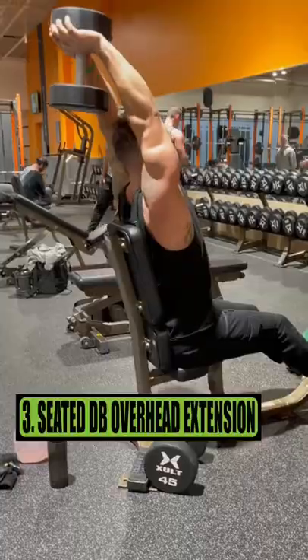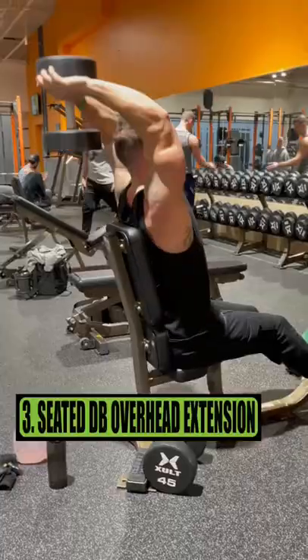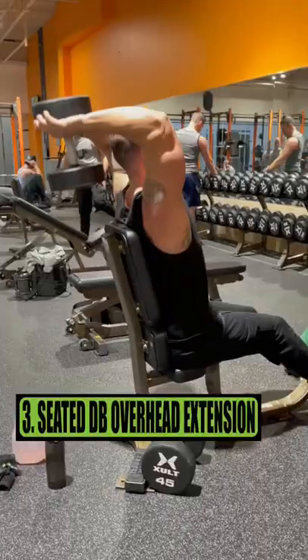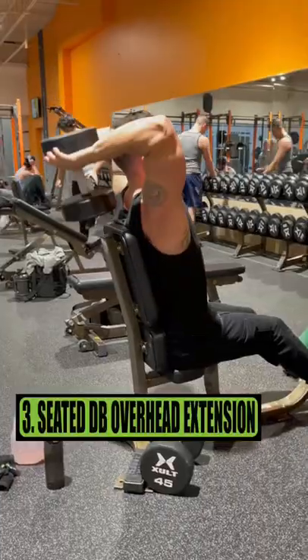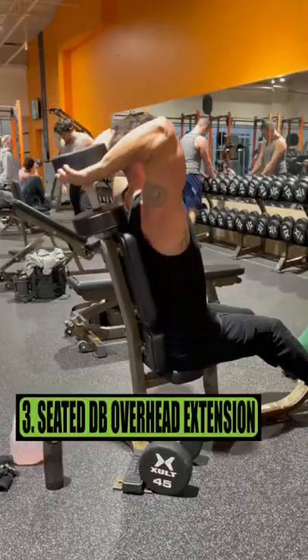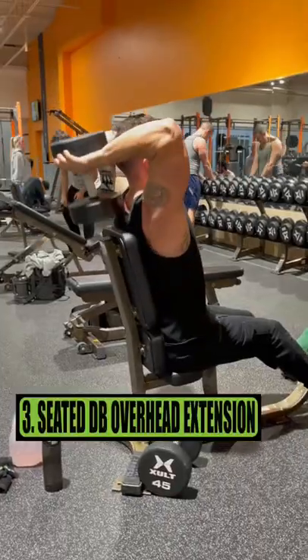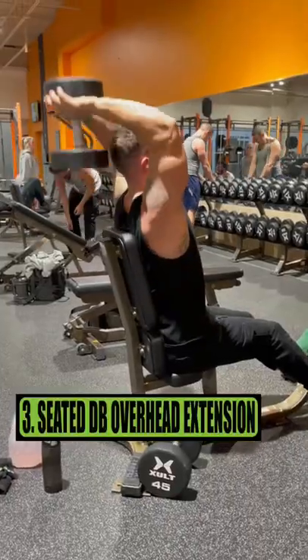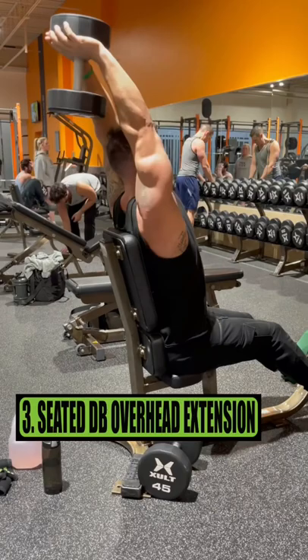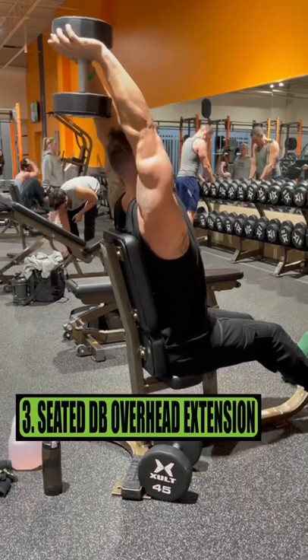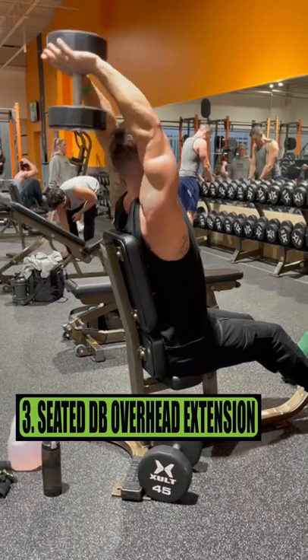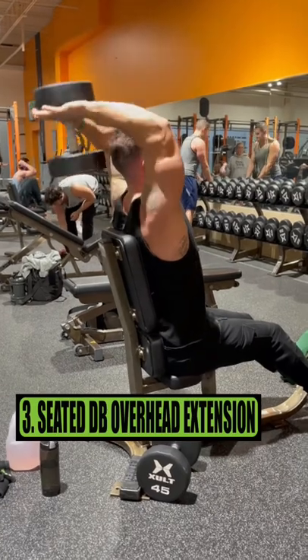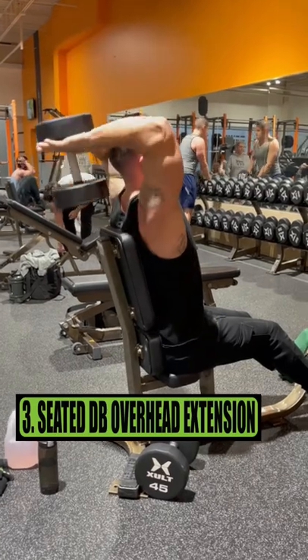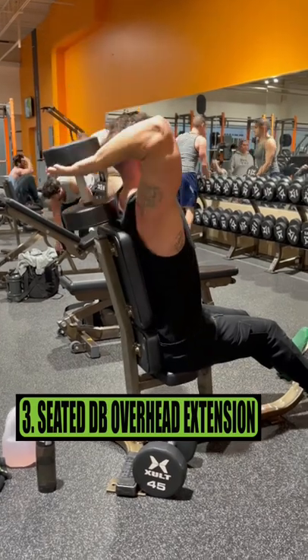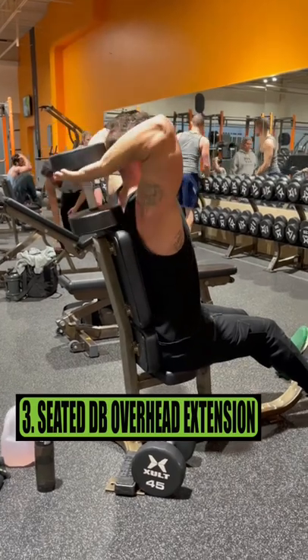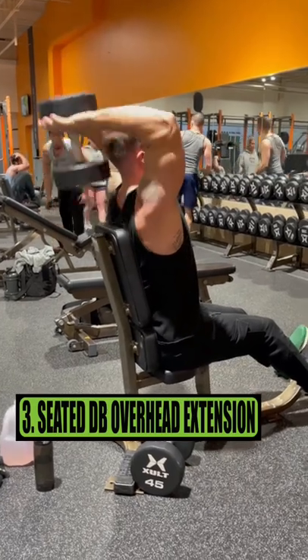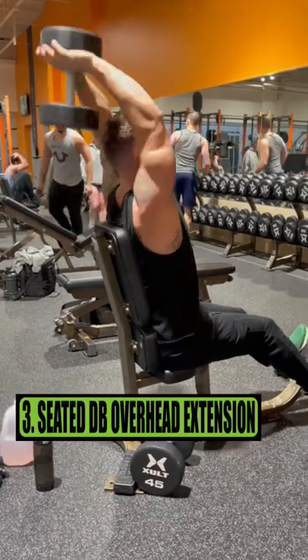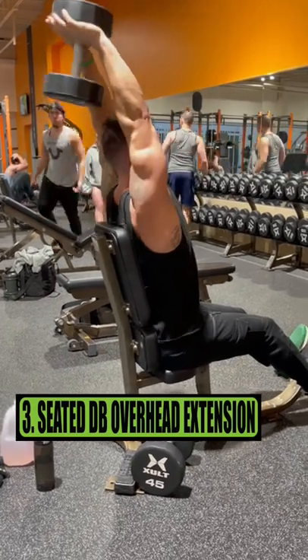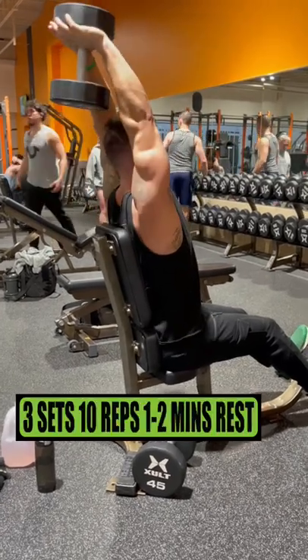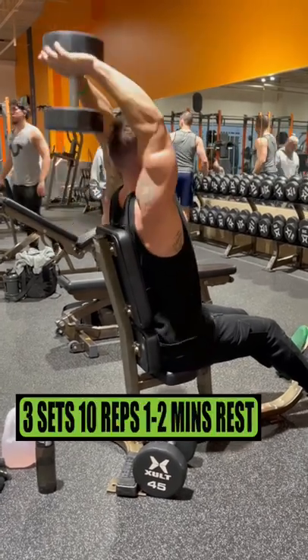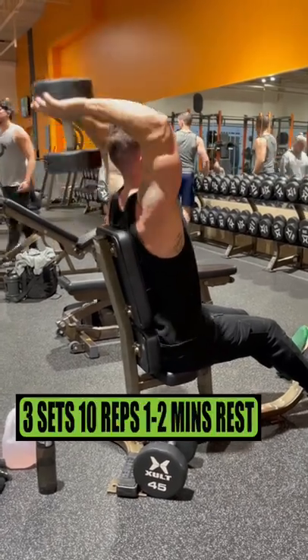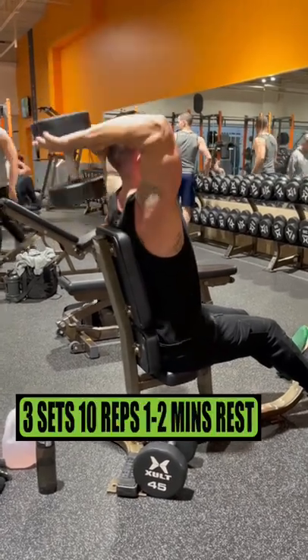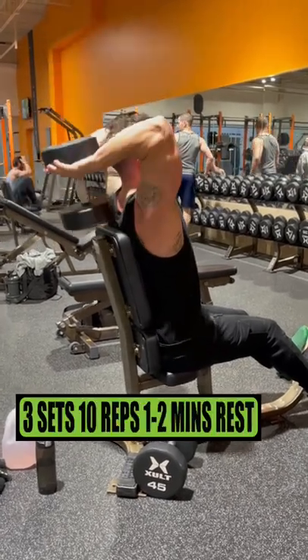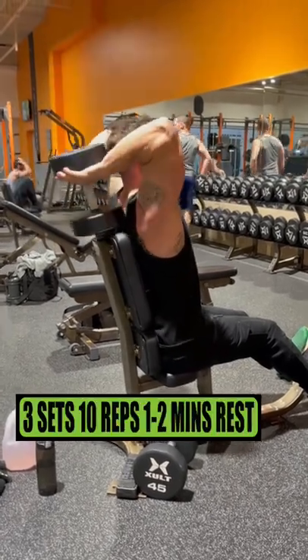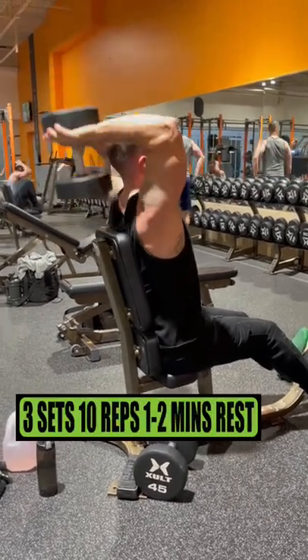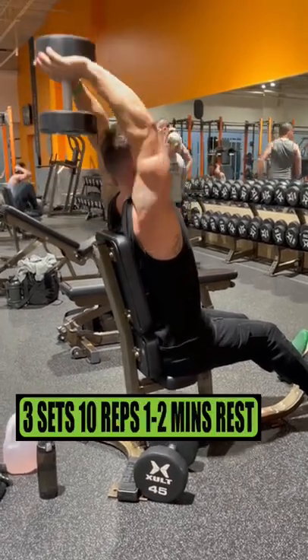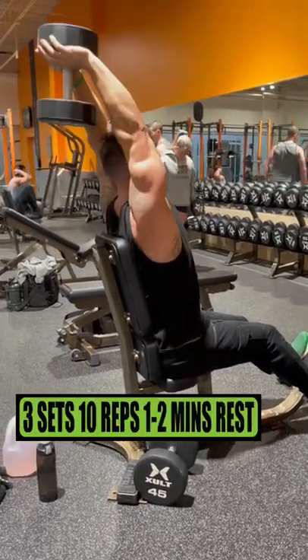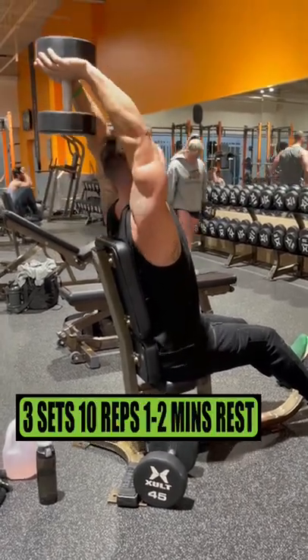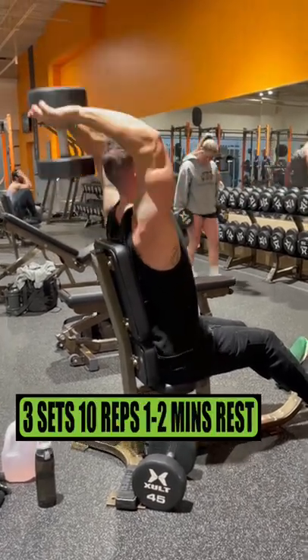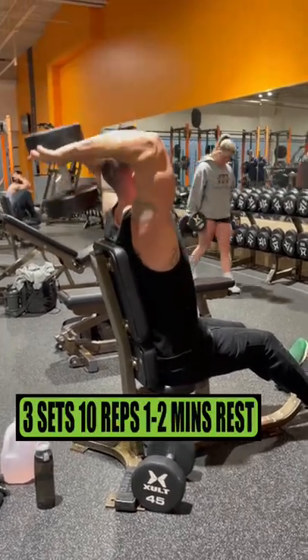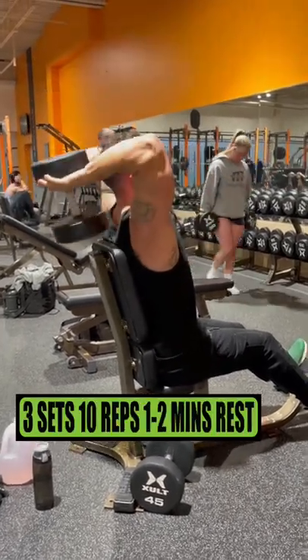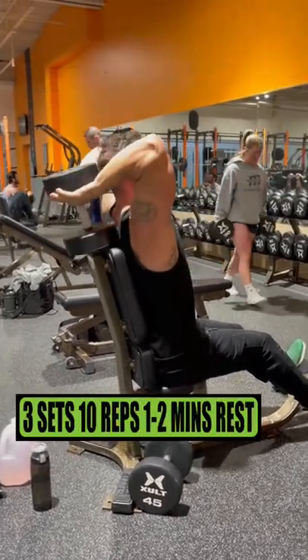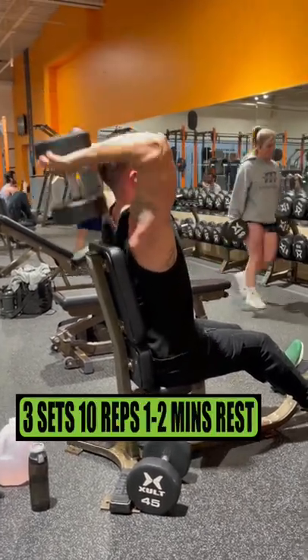Exercise 3 is the seated dumbbell overhead extension. Do 3 sets of 10 reps, resting 1 to 2 minutes.